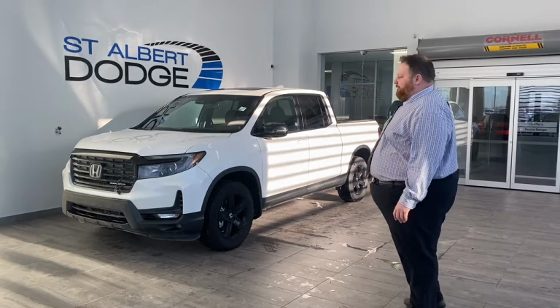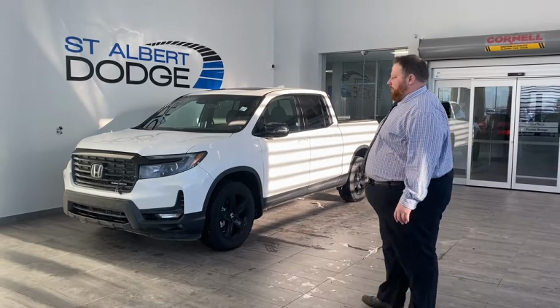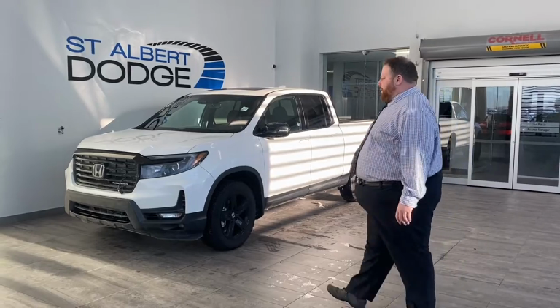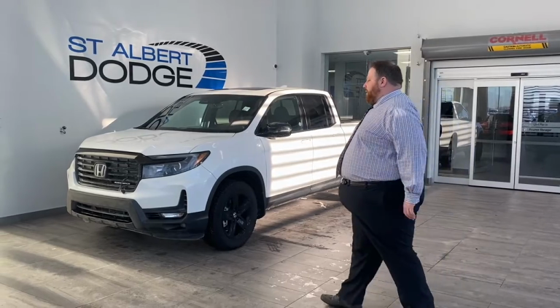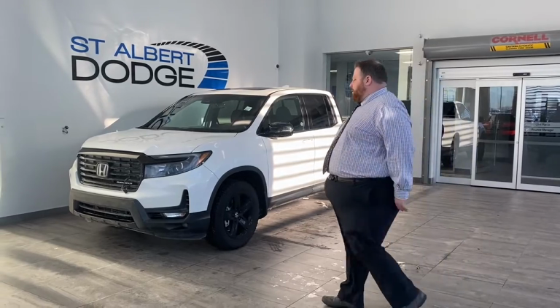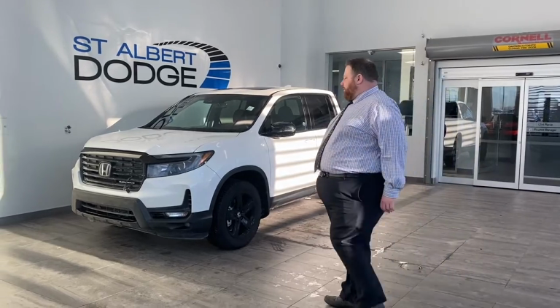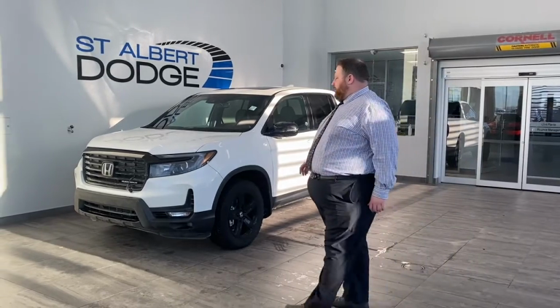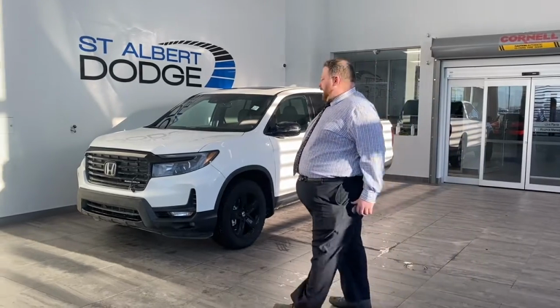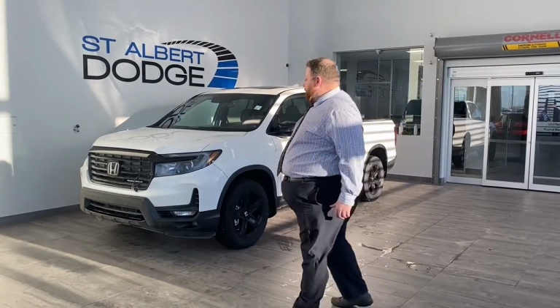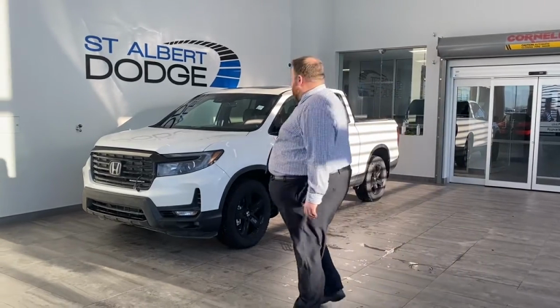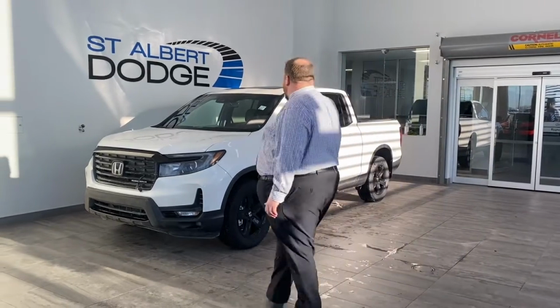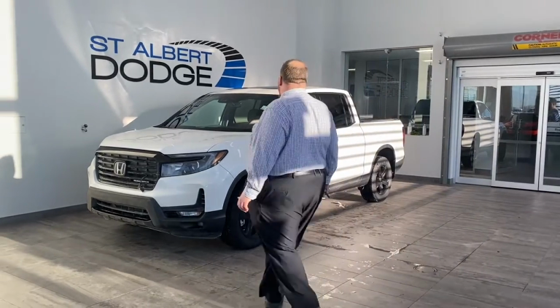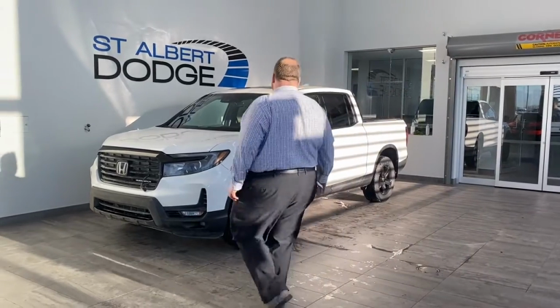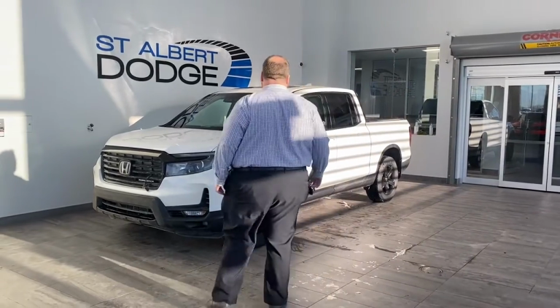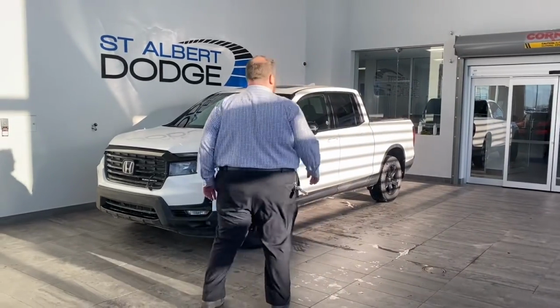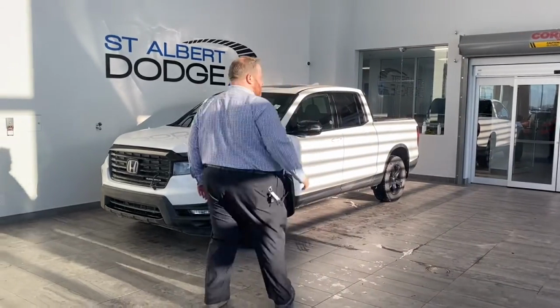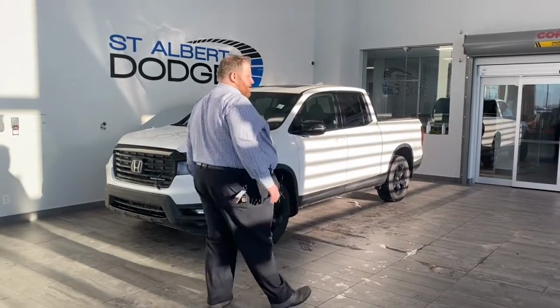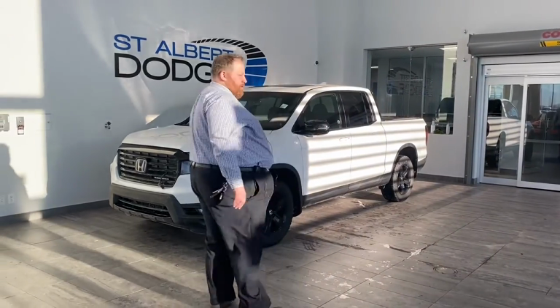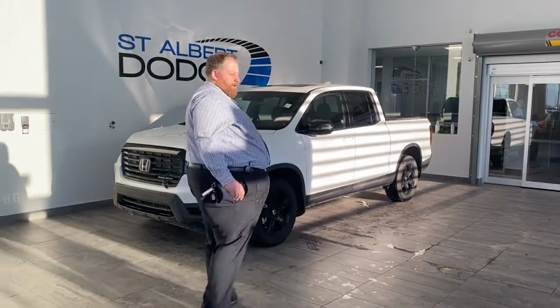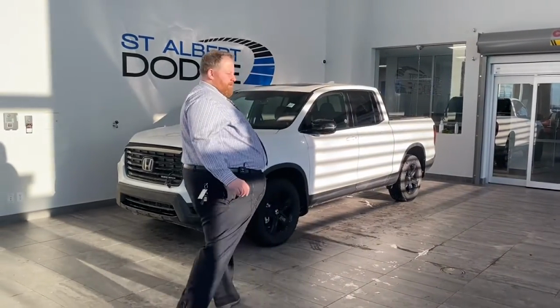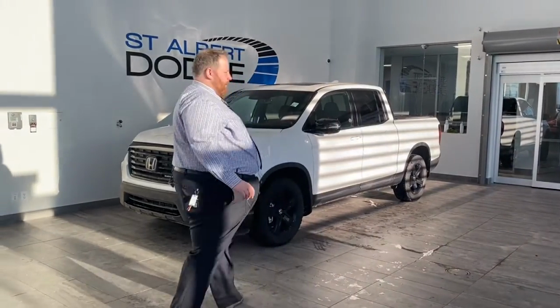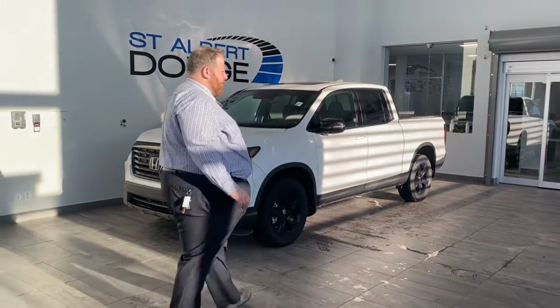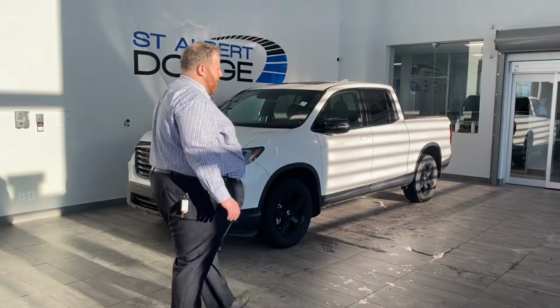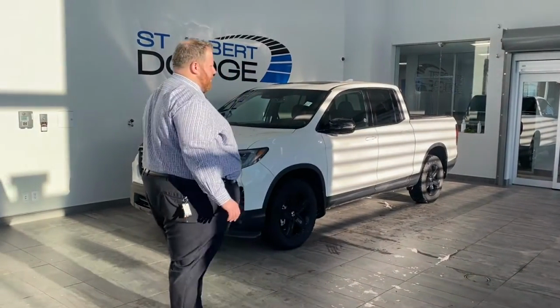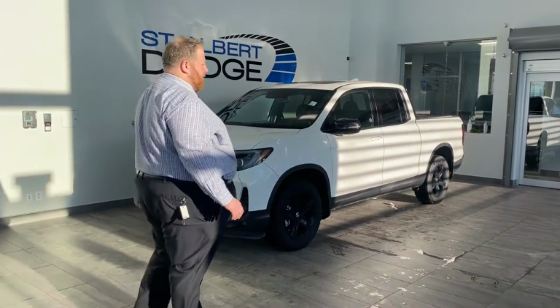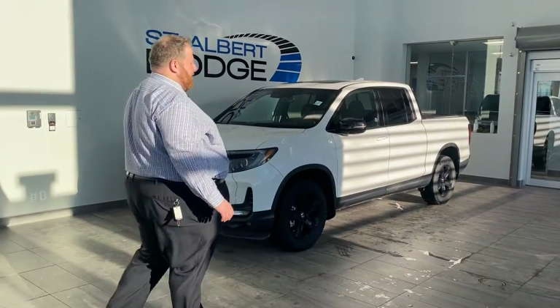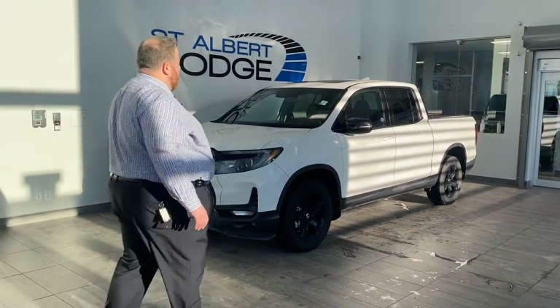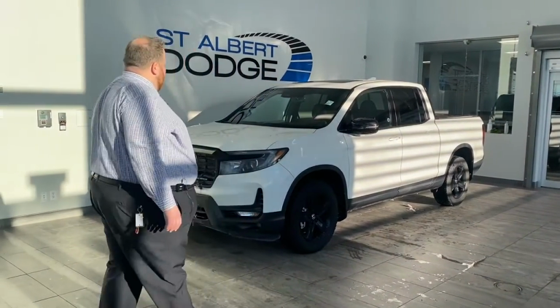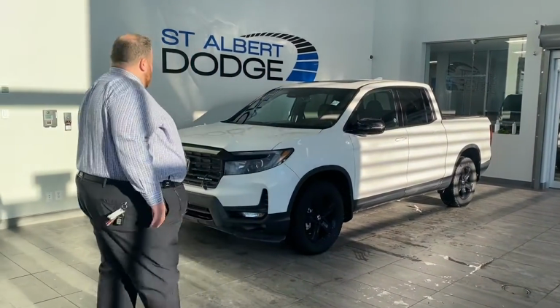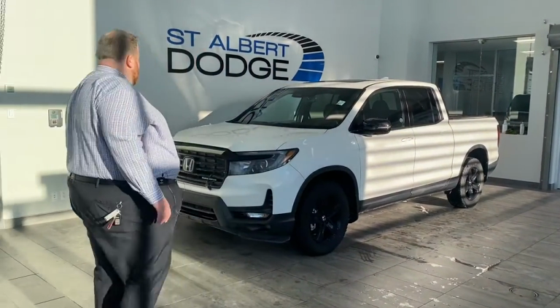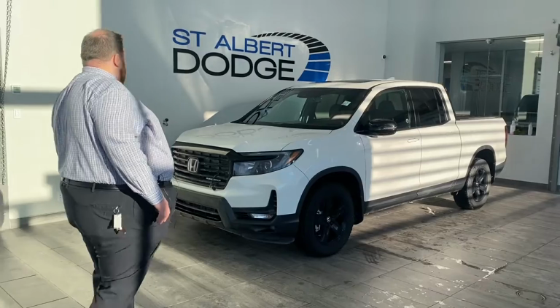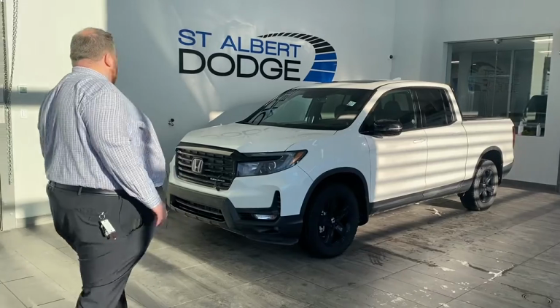Very rare. I don't know how many of these there are — probably not many new ones available, let alone pre-owned ones.